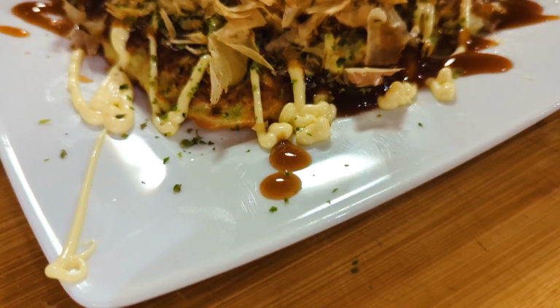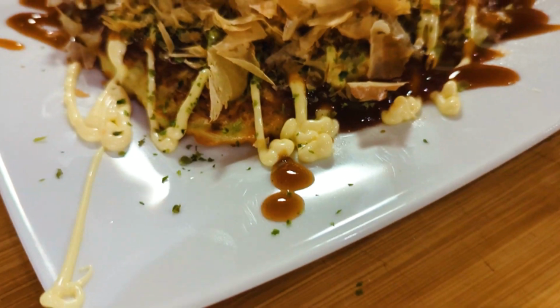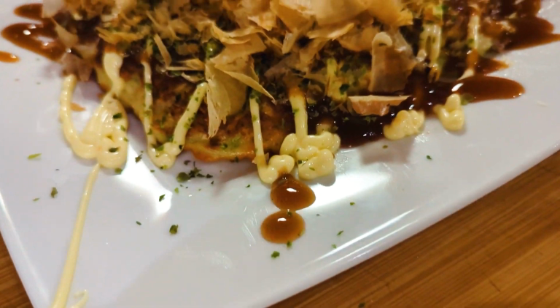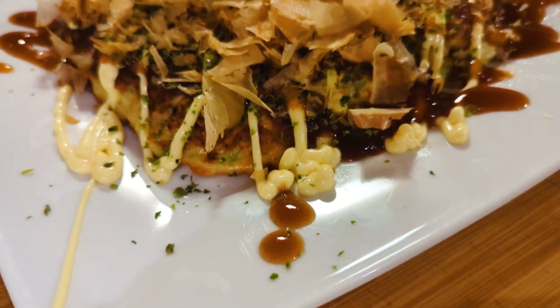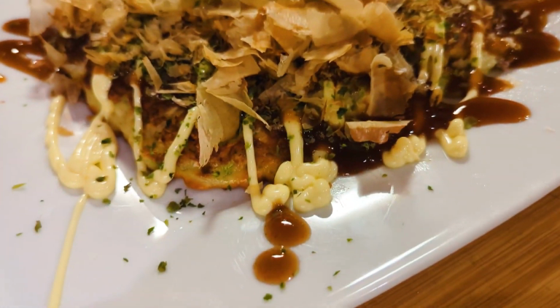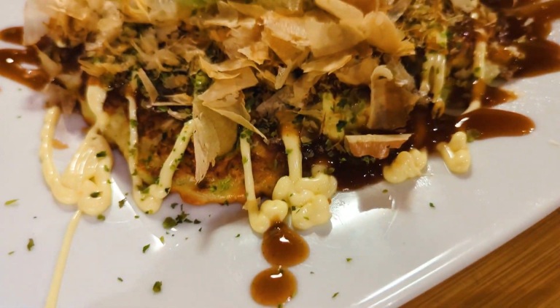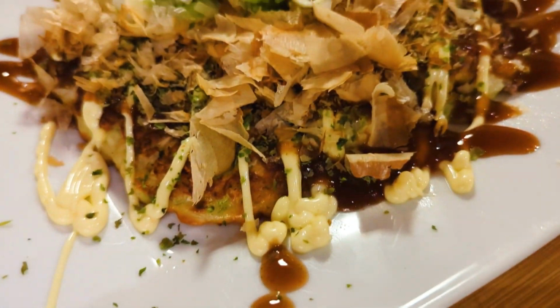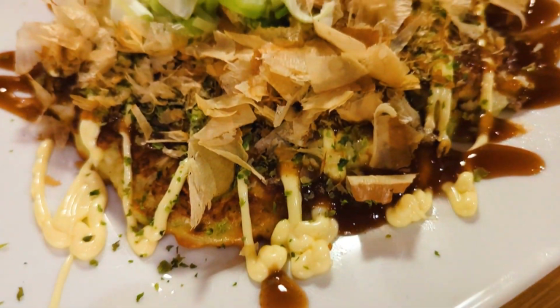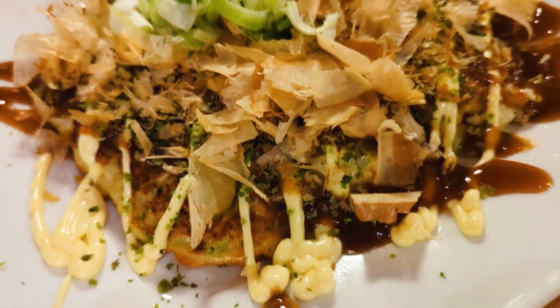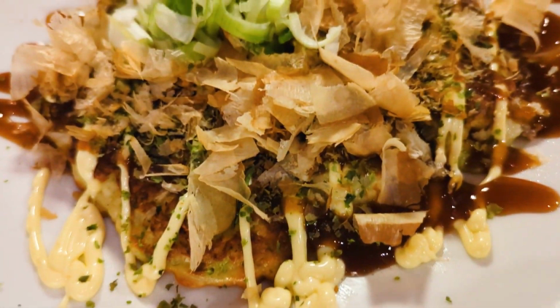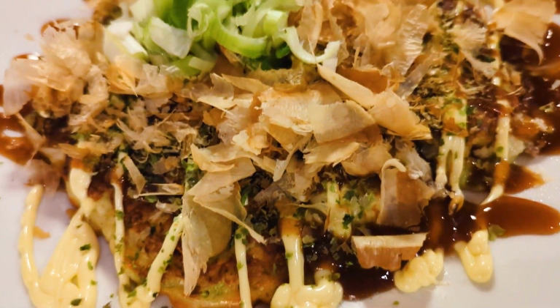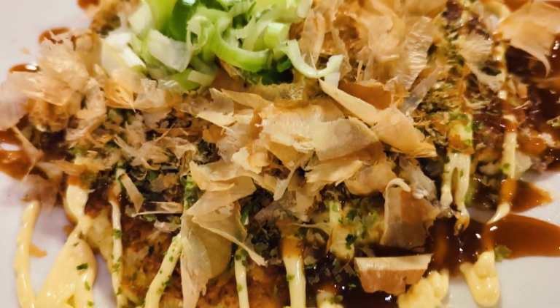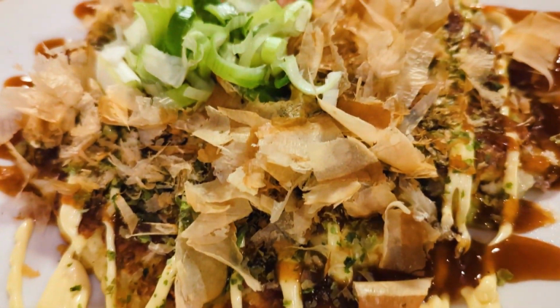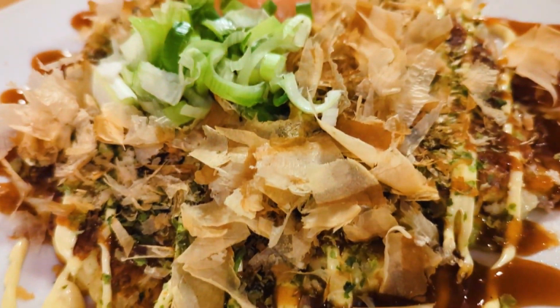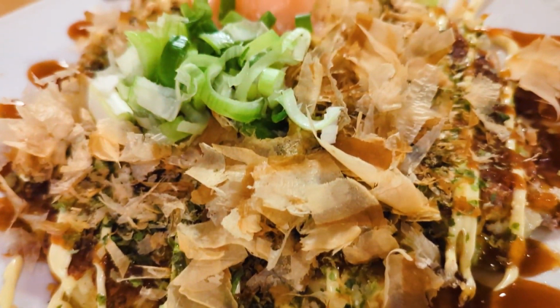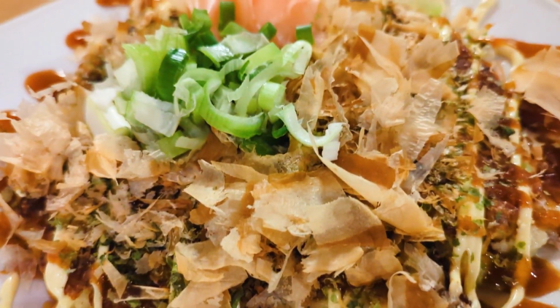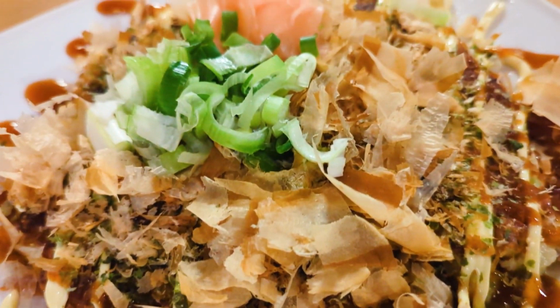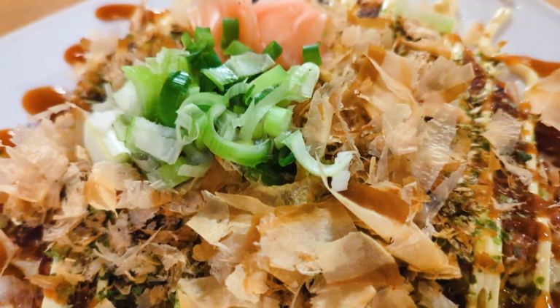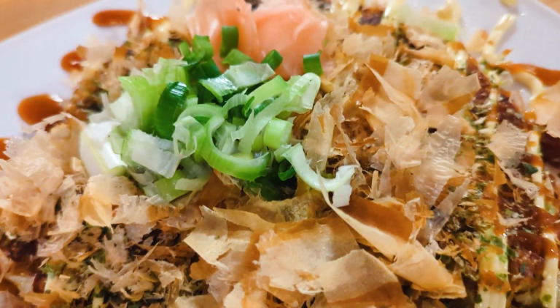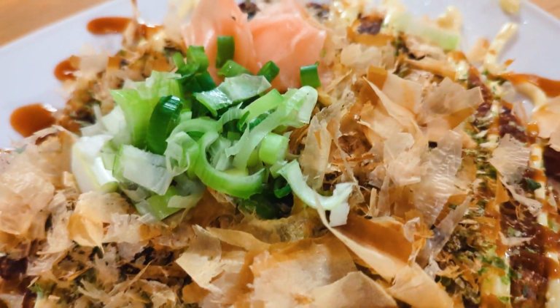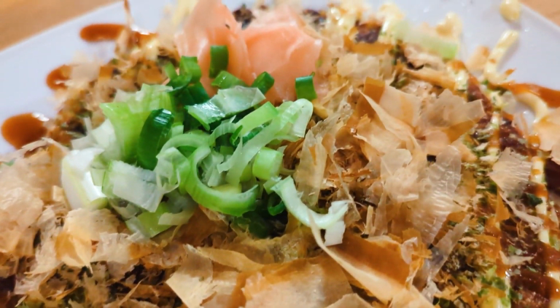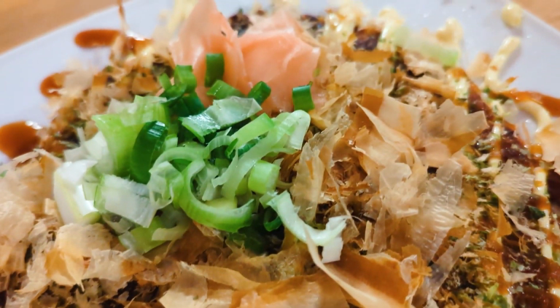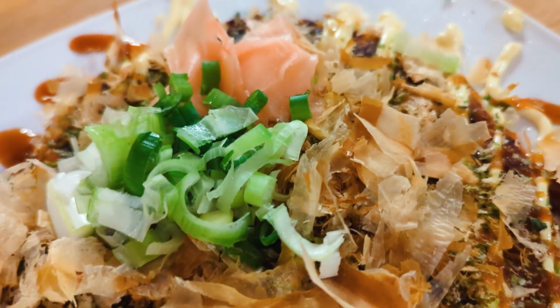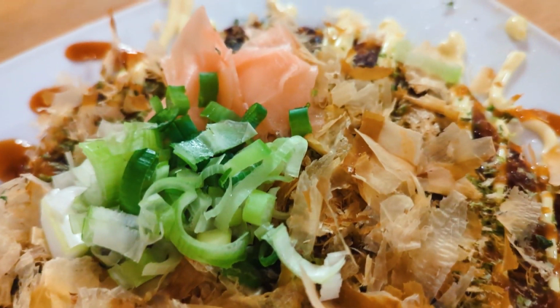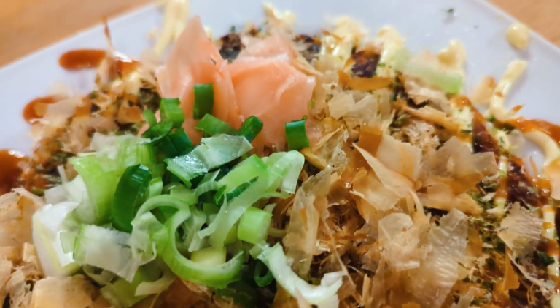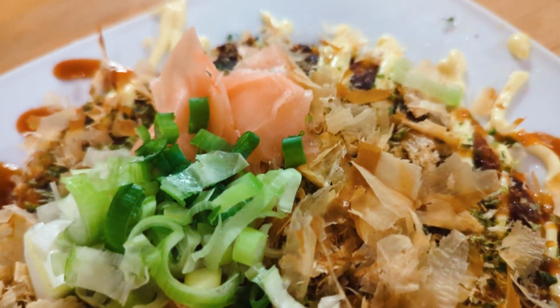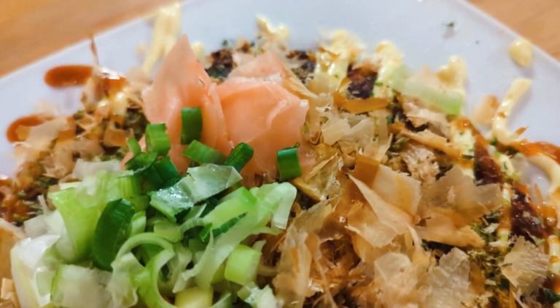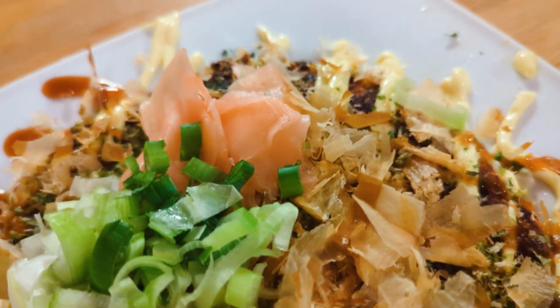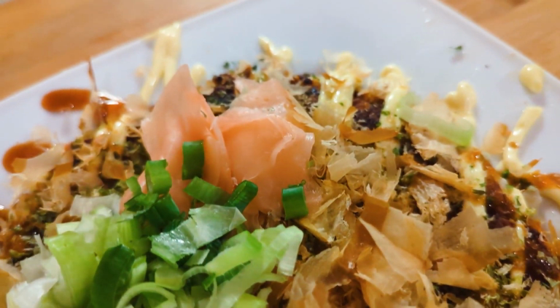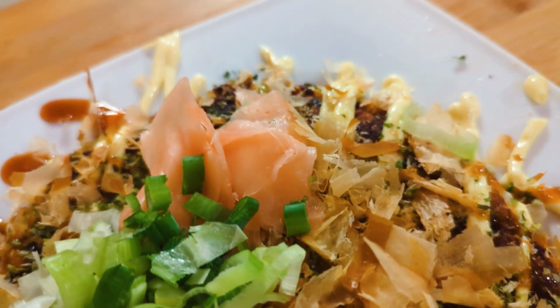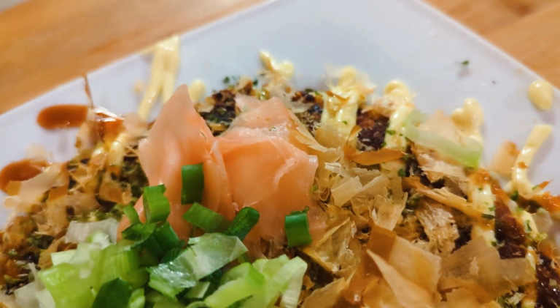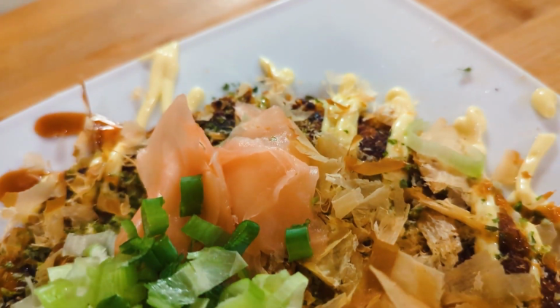This is an Okonomiyaki. If you want to learn how to make it on your own, watch the full video.